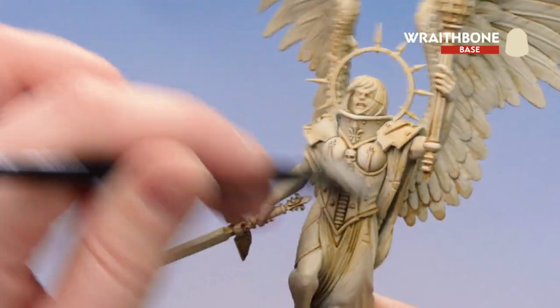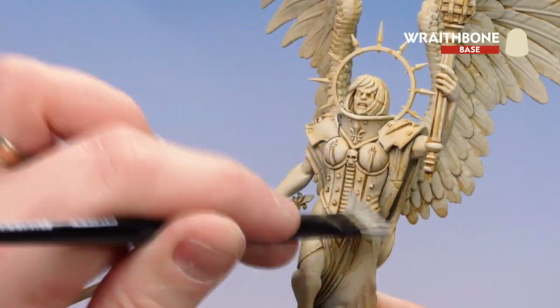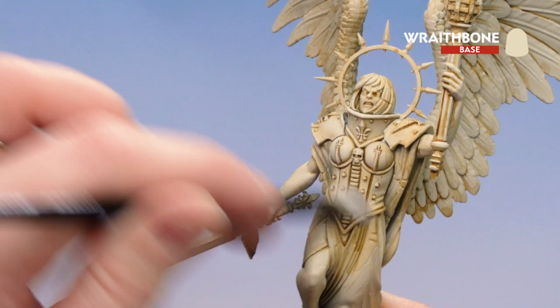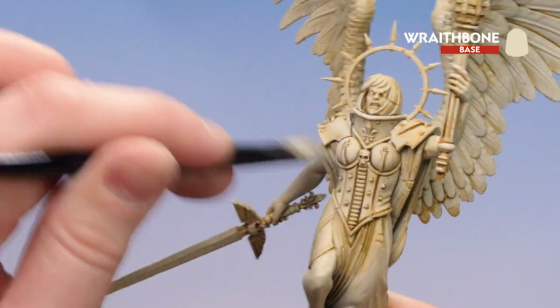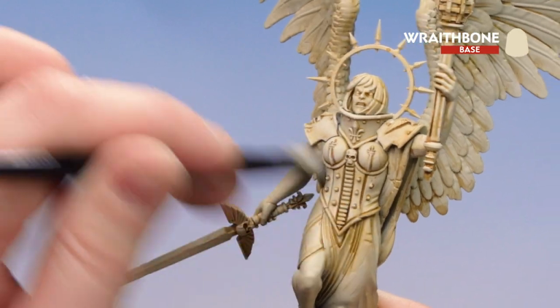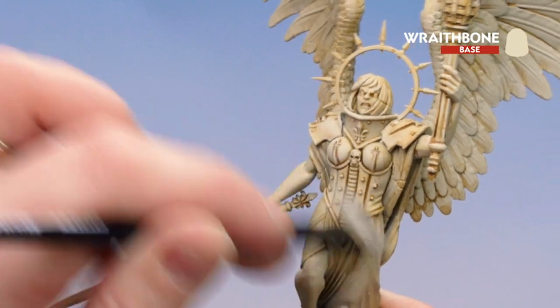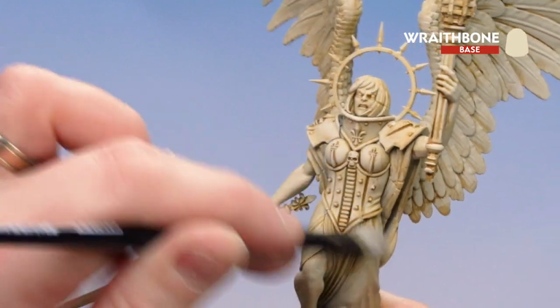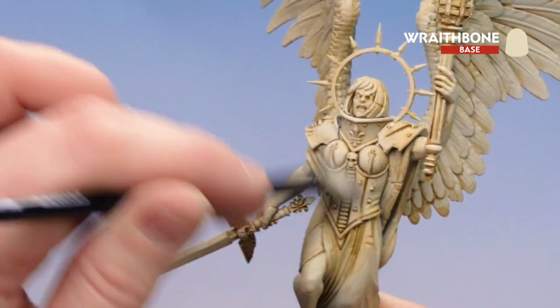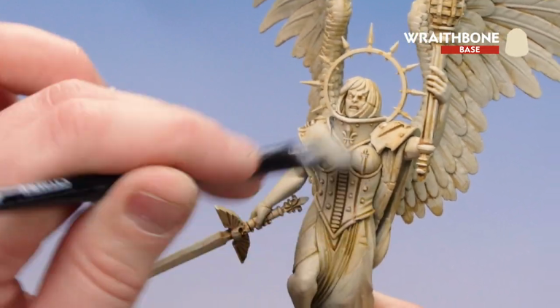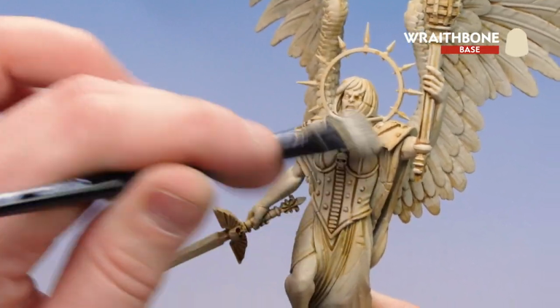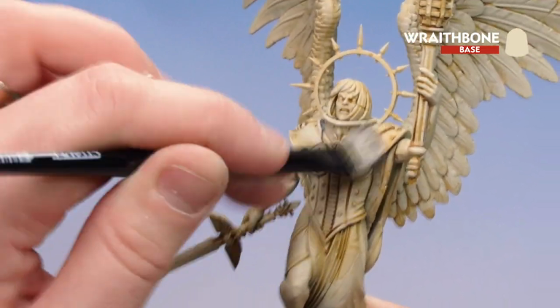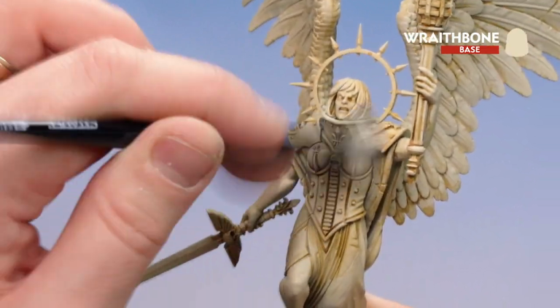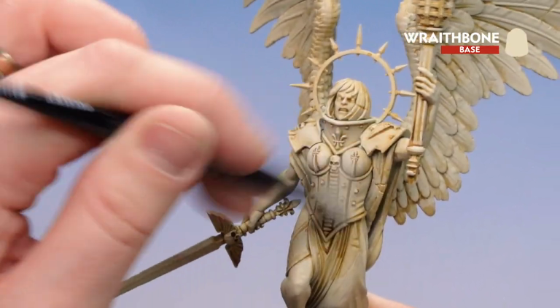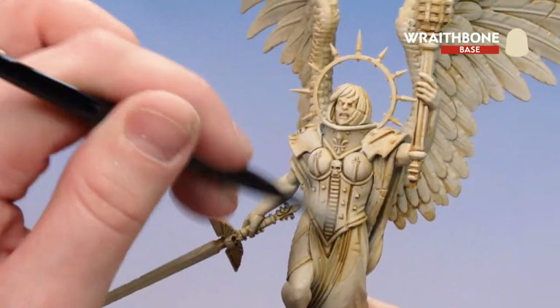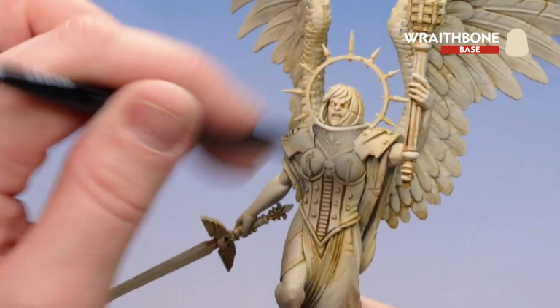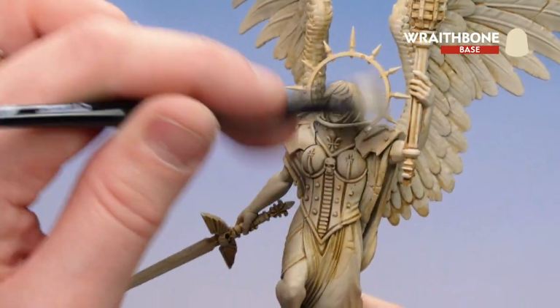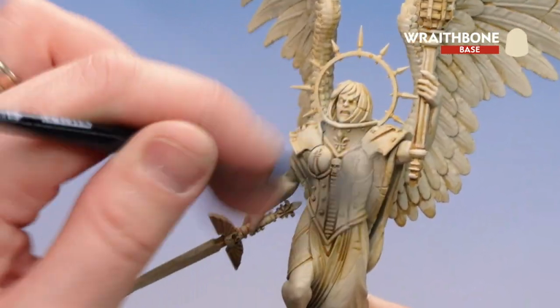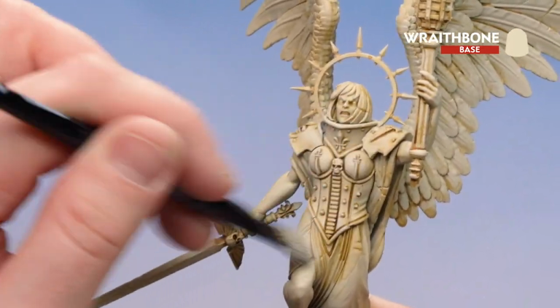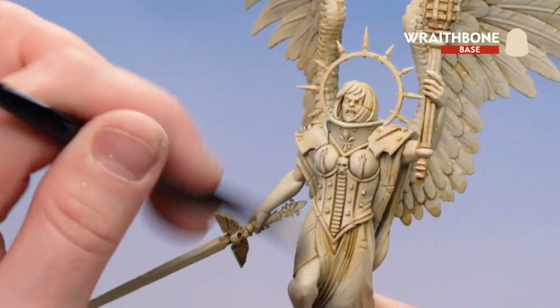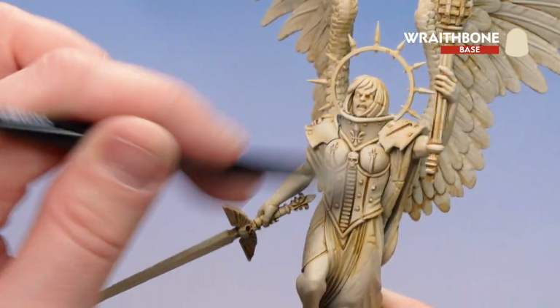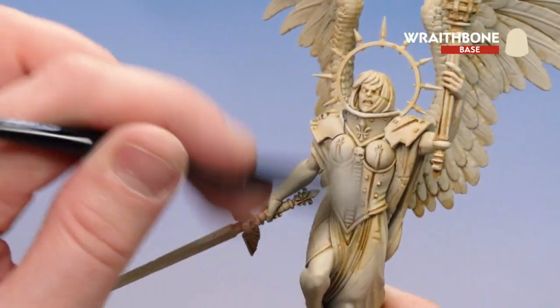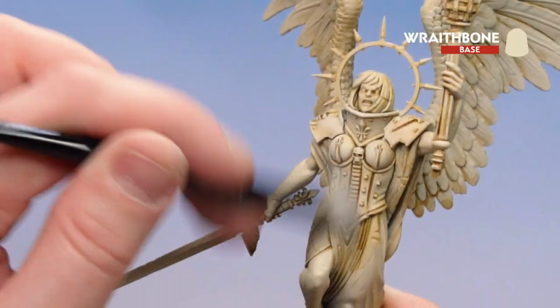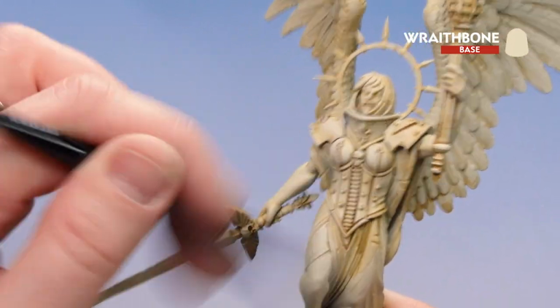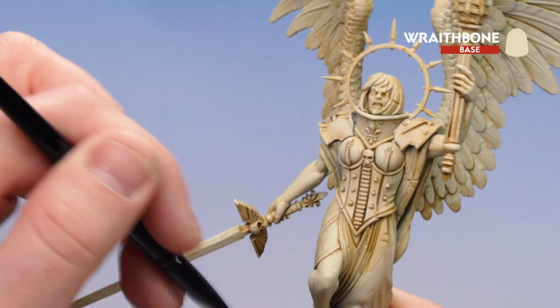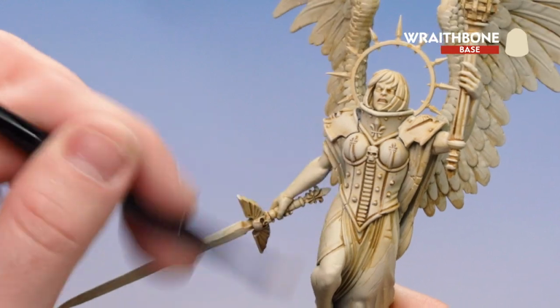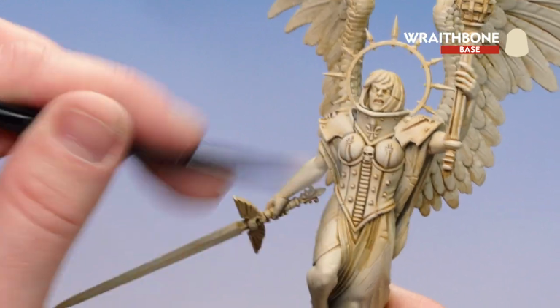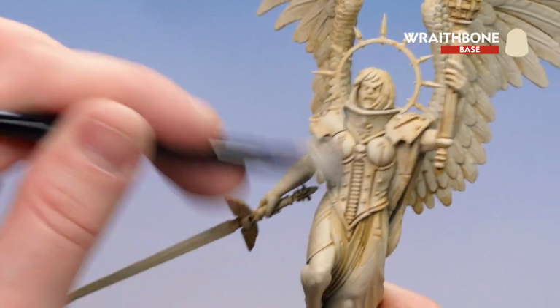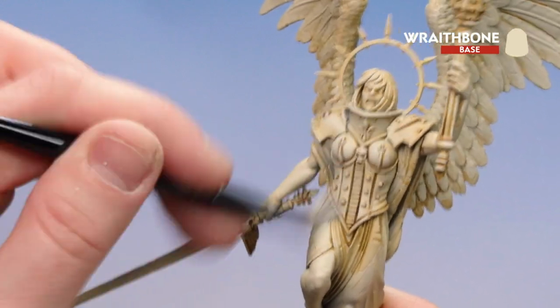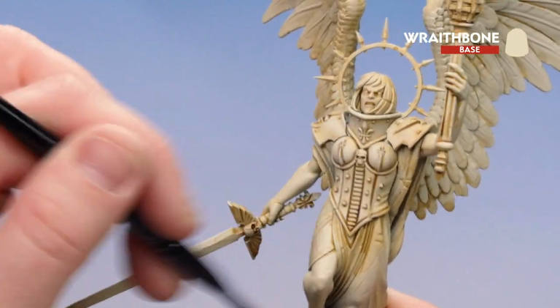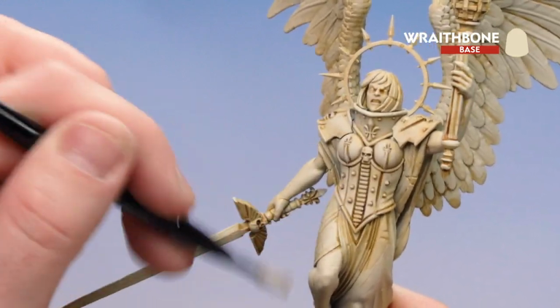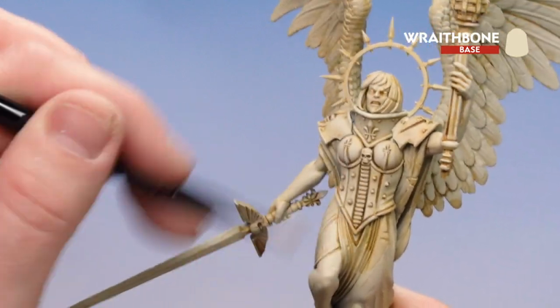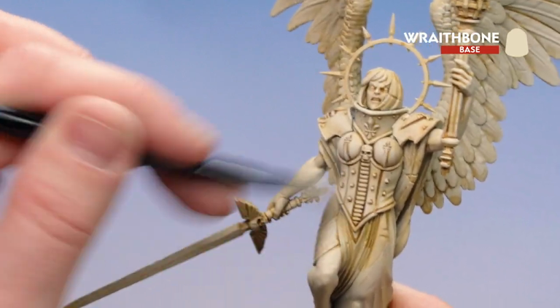Make sure you don't get any dry brush pigment into the recesses. If you do find some has gone in, just get some Skeleton Horde and drop it back in there again.